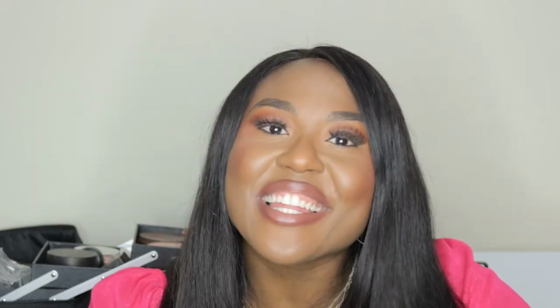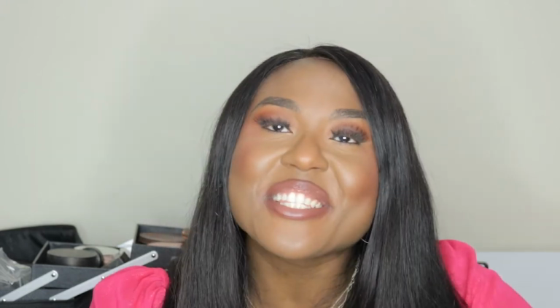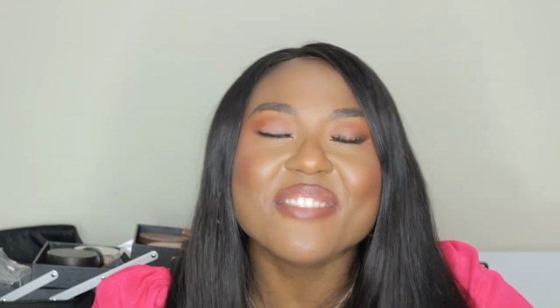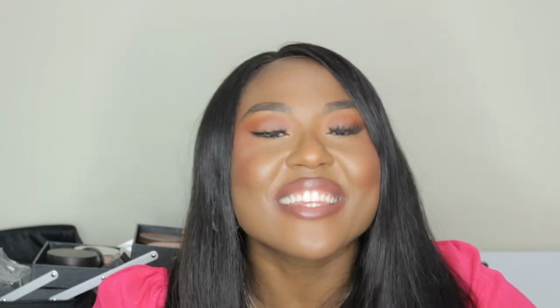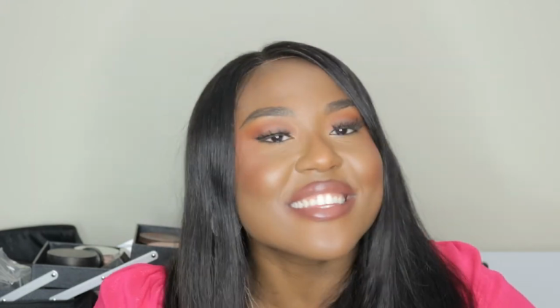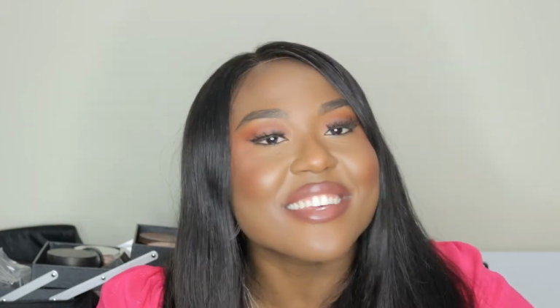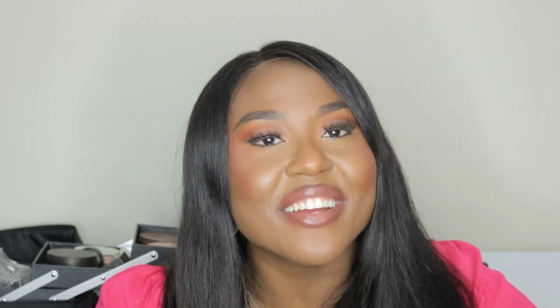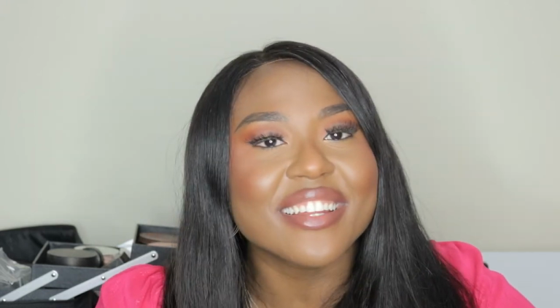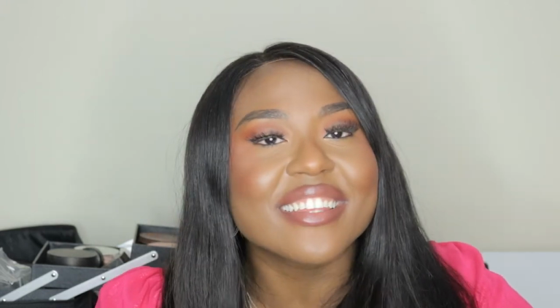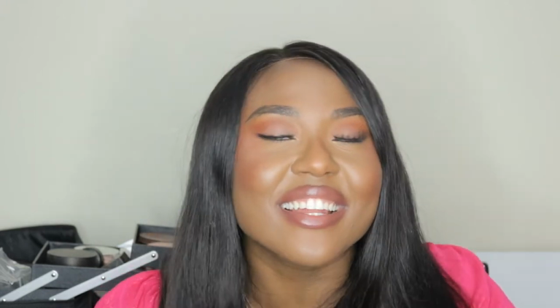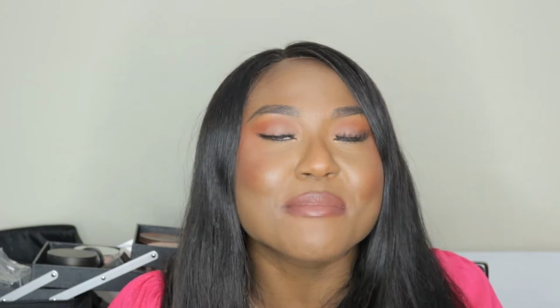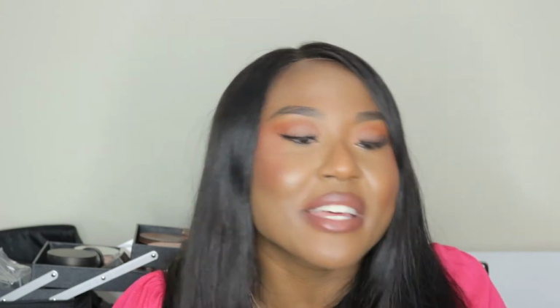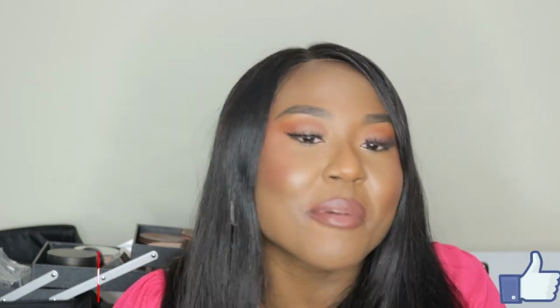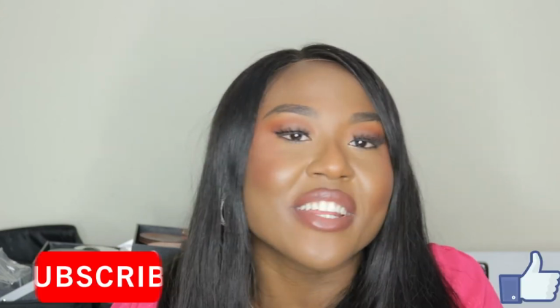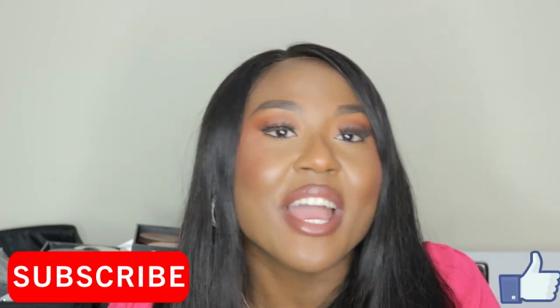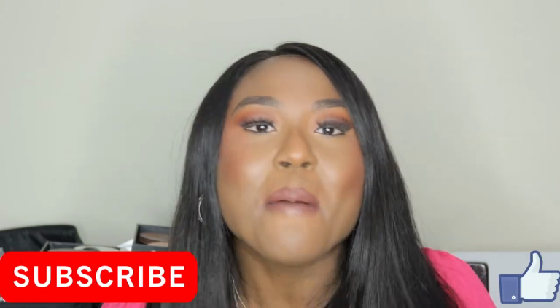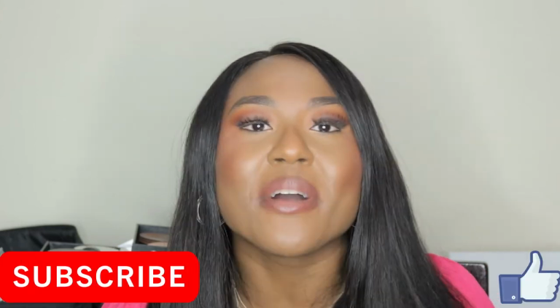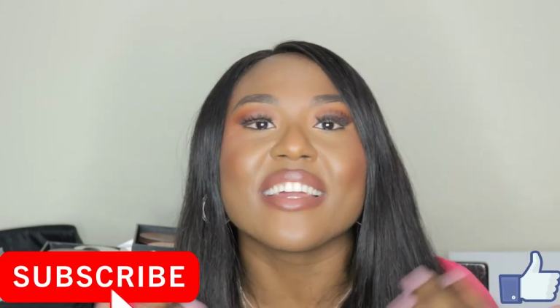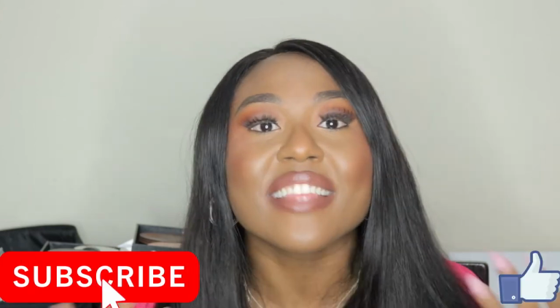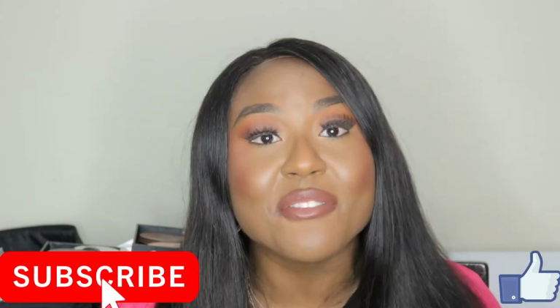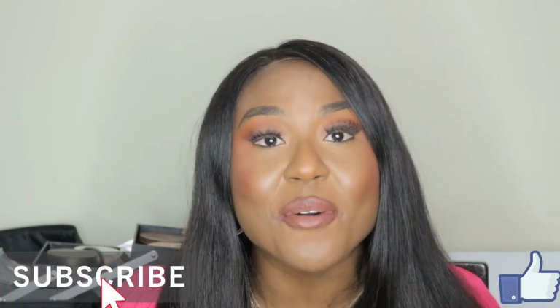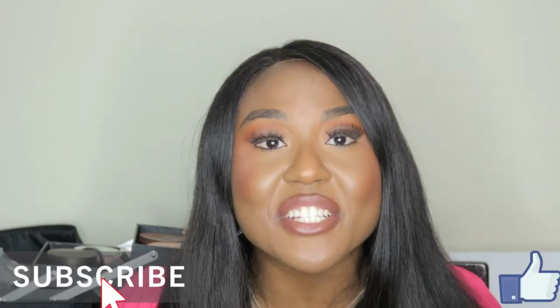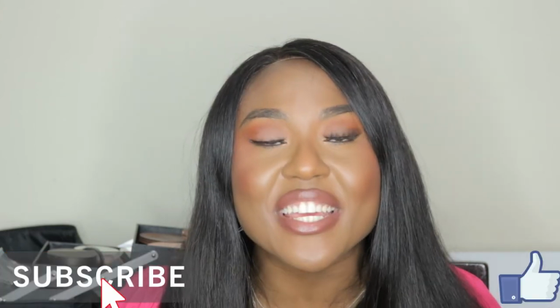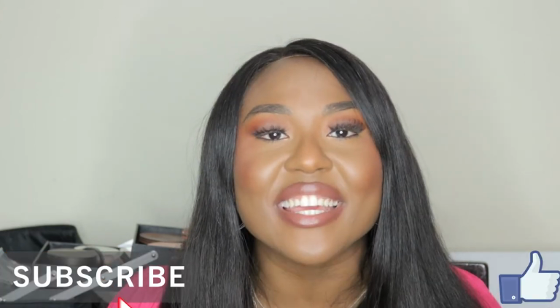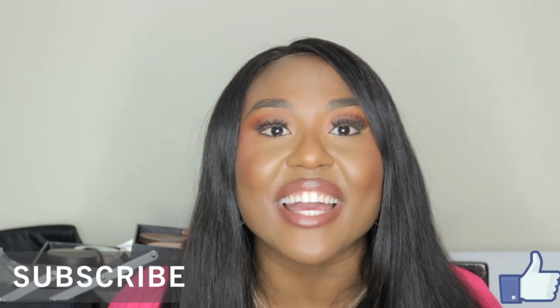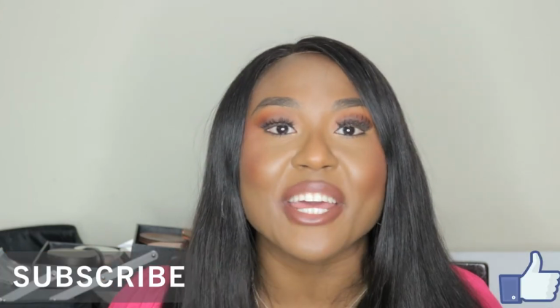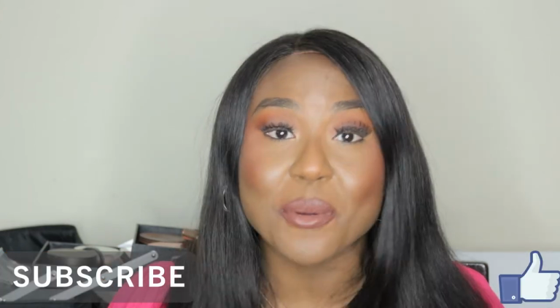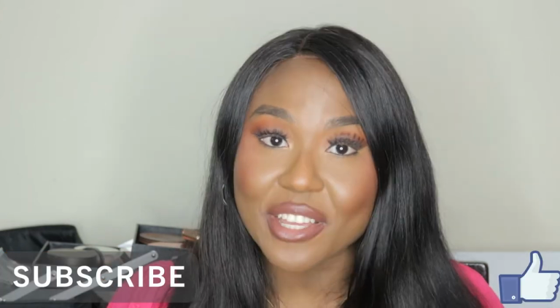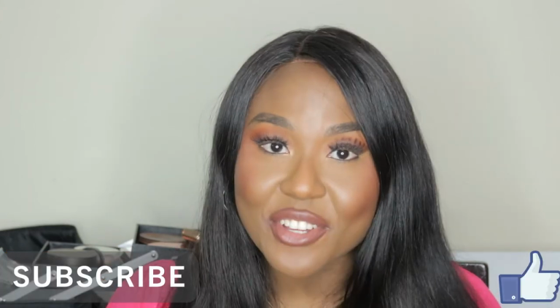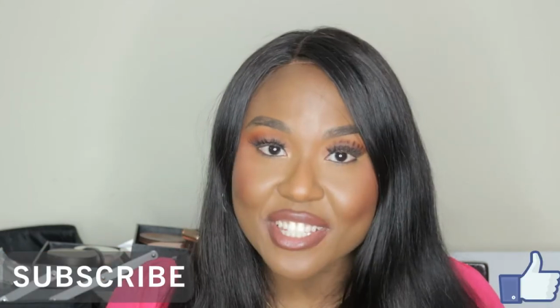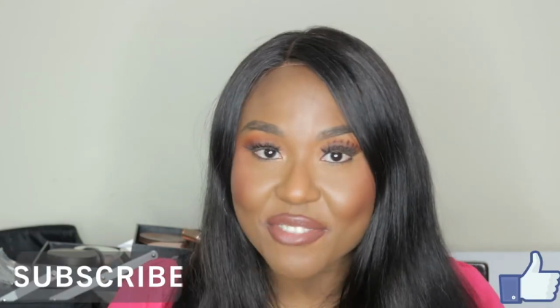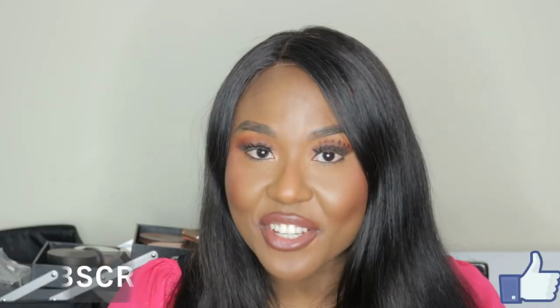Let's make this a regular thing, let's make it a party. But thank you for watching and I hope you enjoy this video.